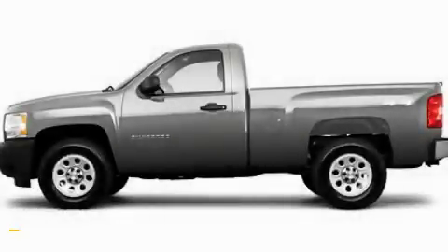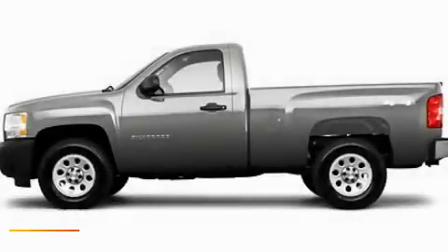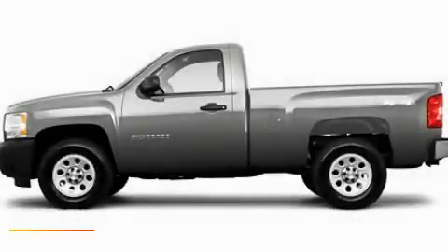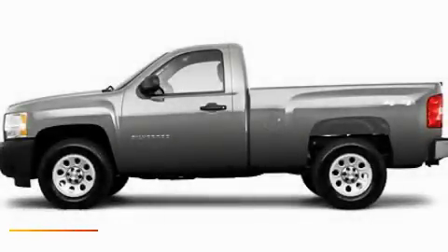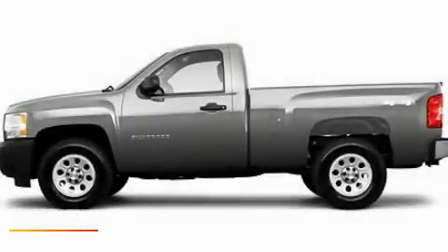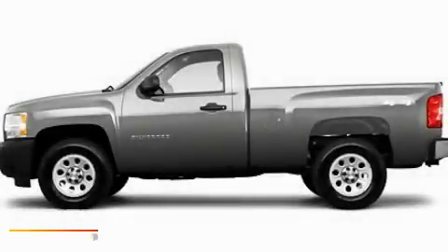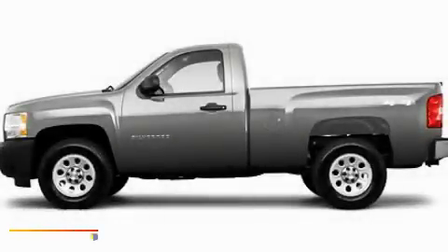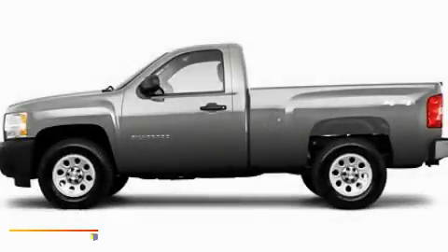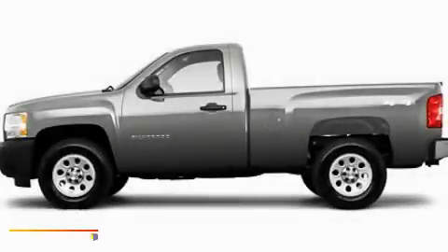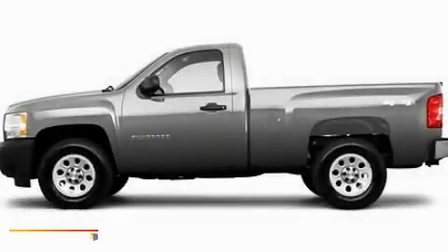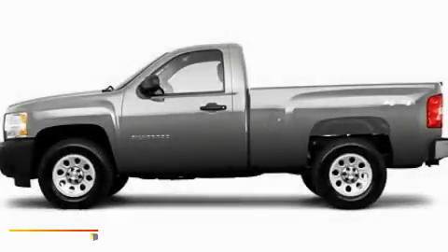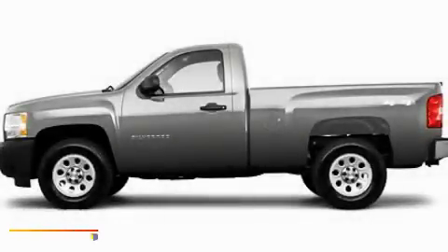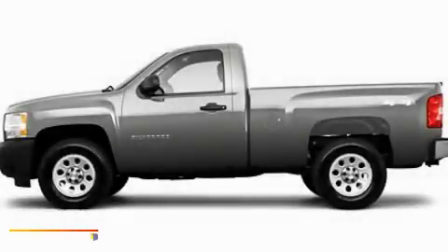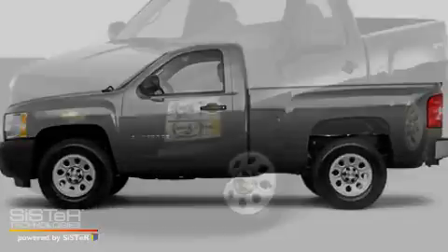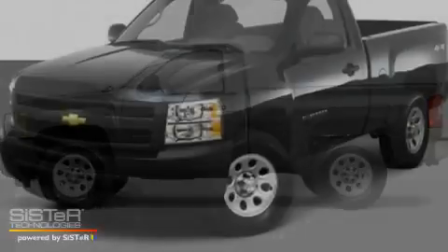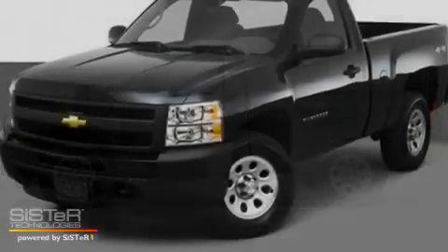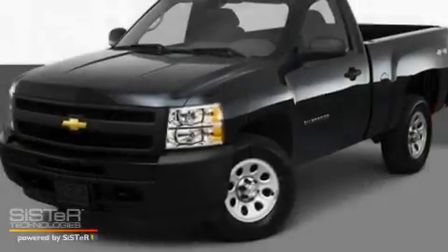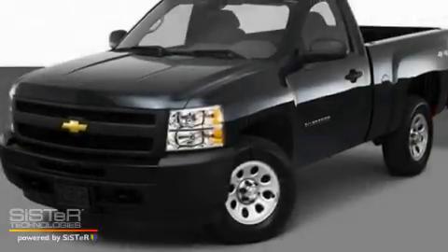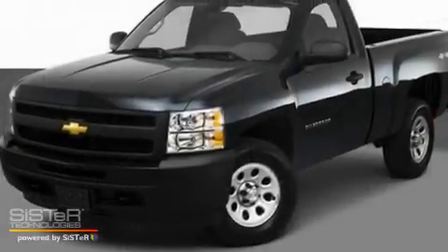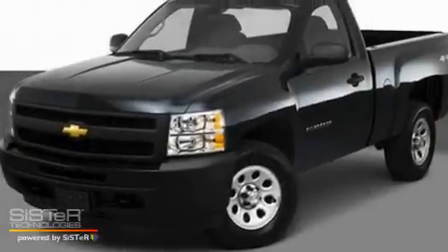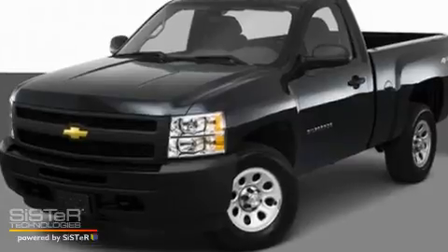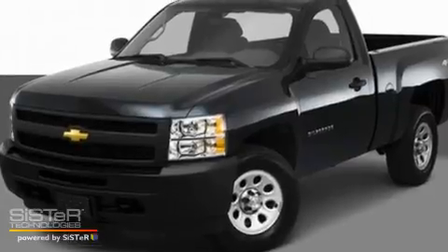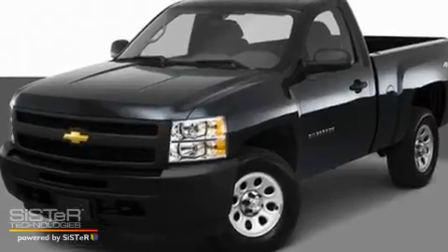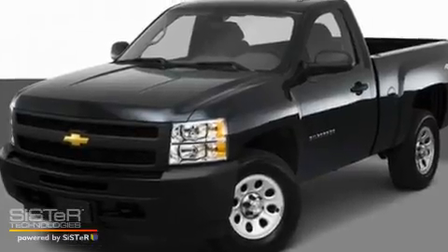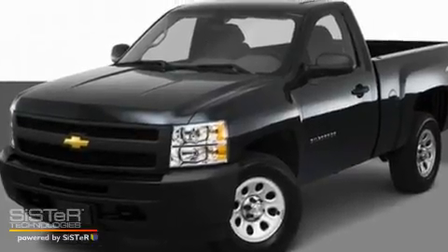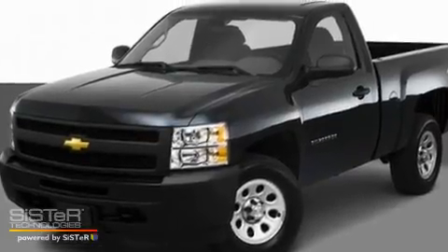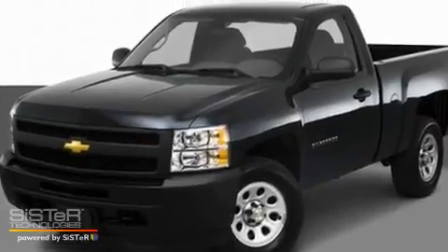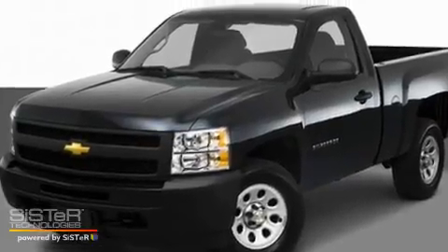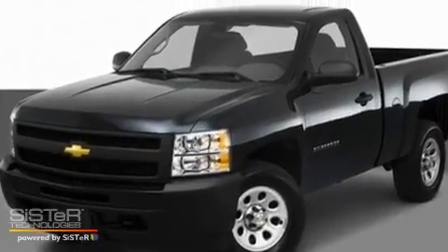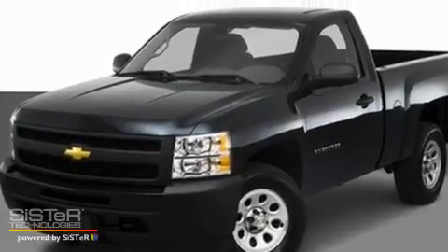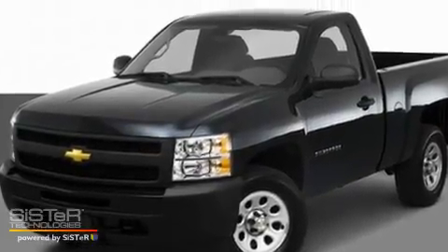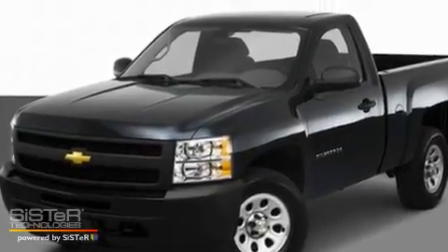This is a 2010 Chevrolet Silverado. Whether hauling, commuting, or towing, this truck is the right one for you.